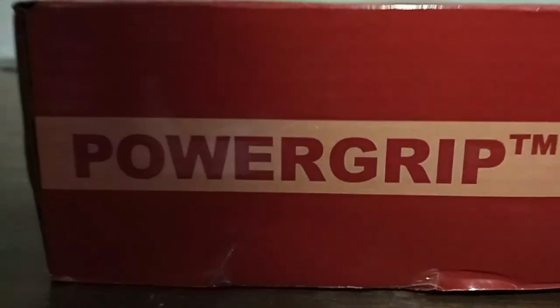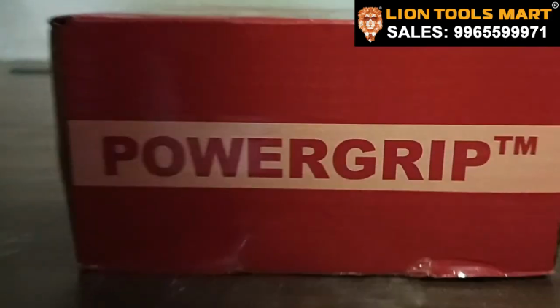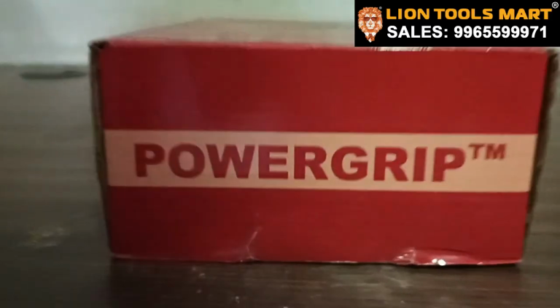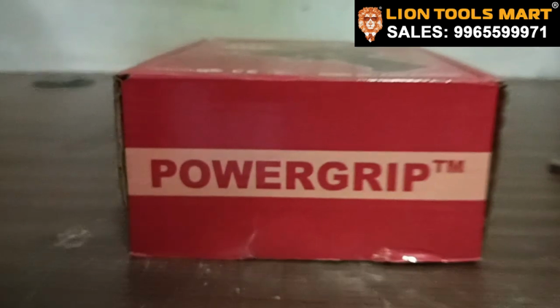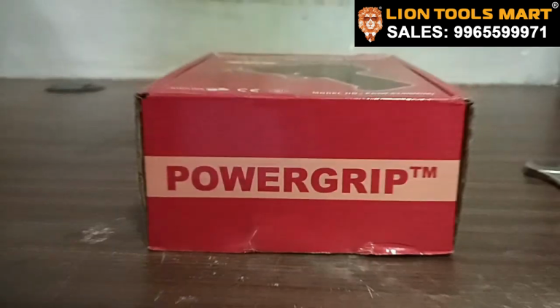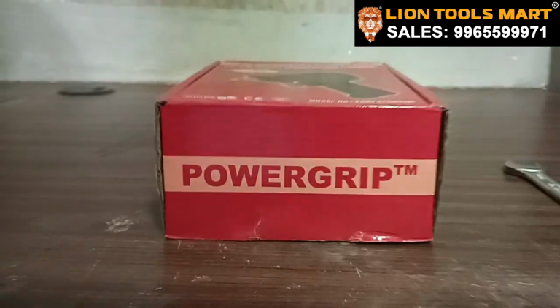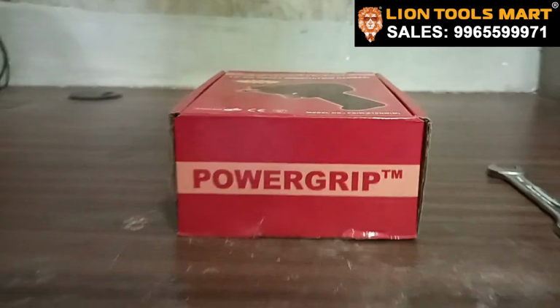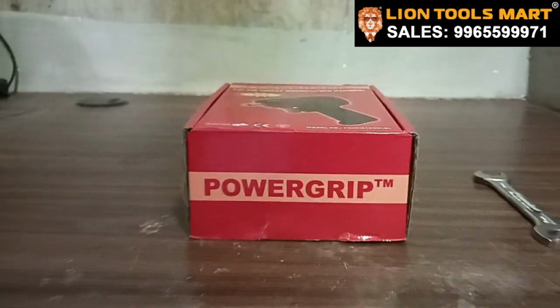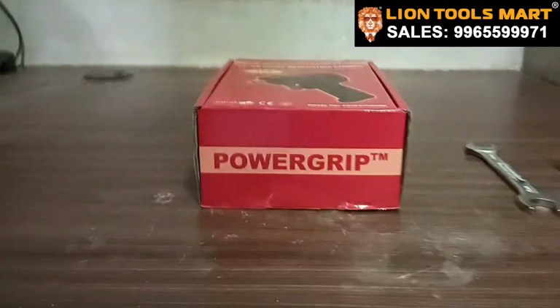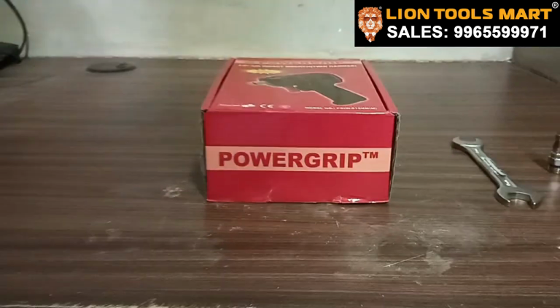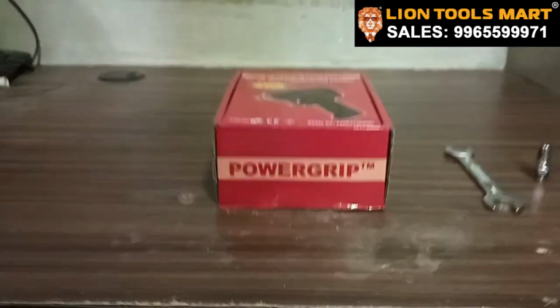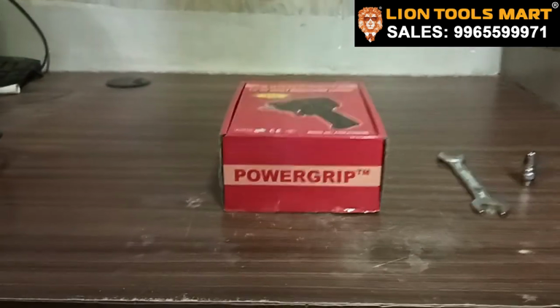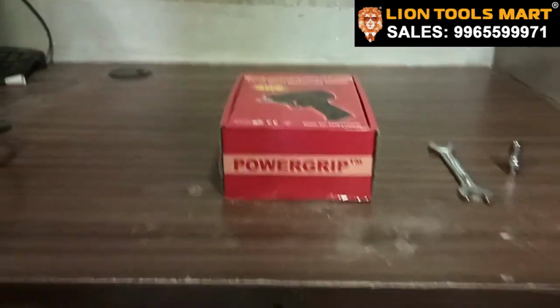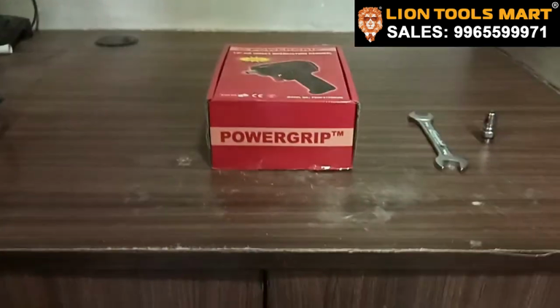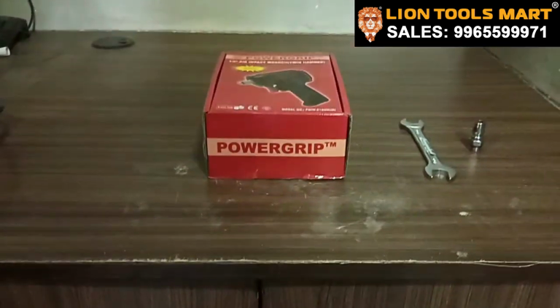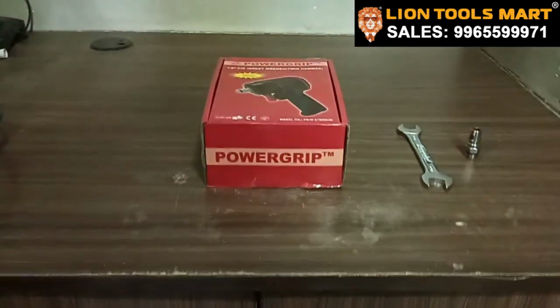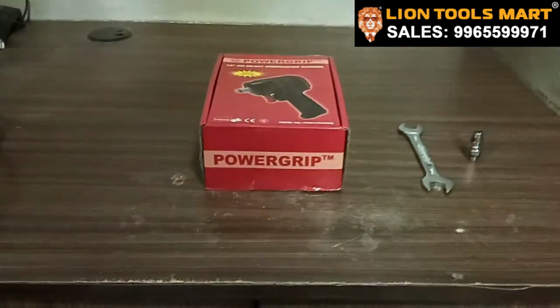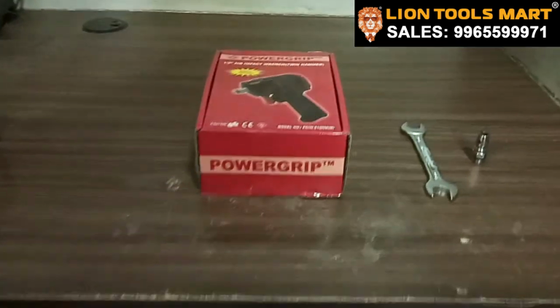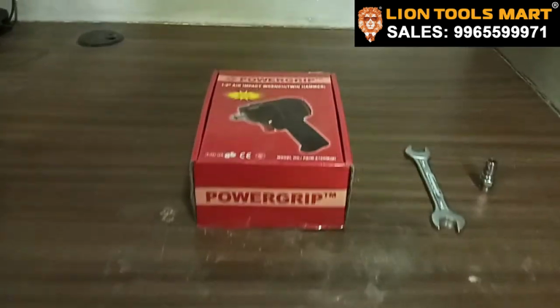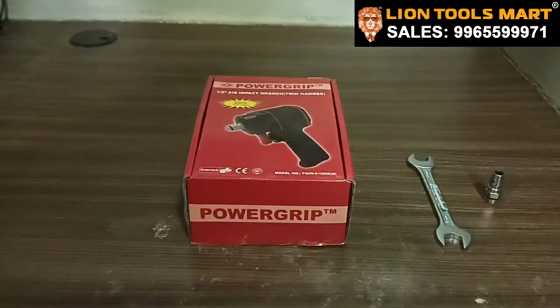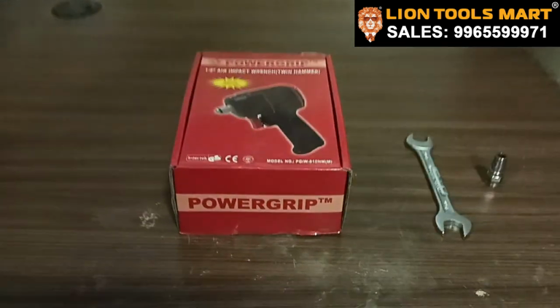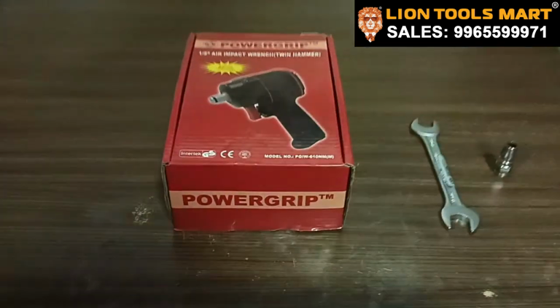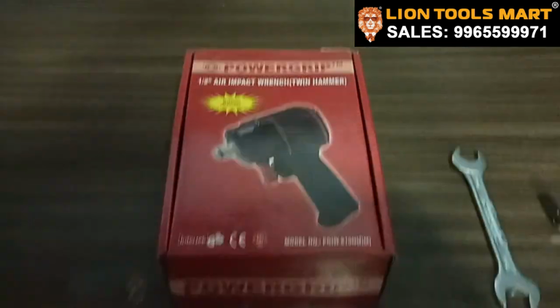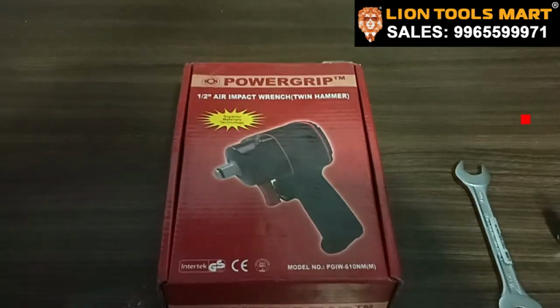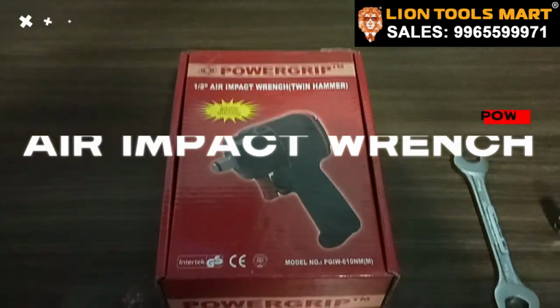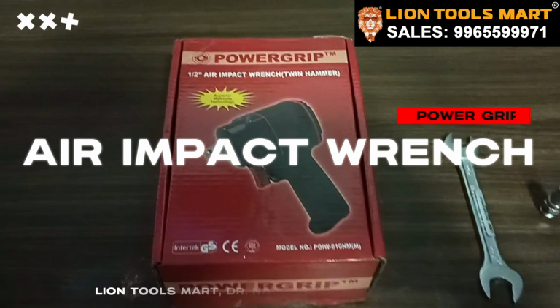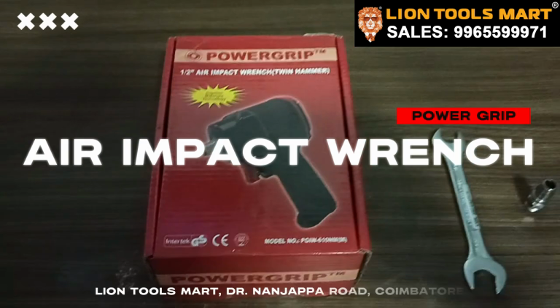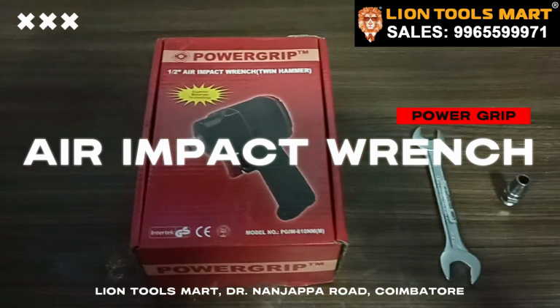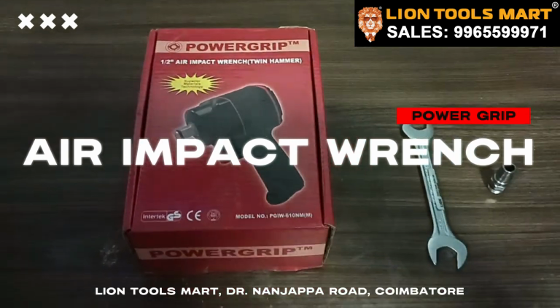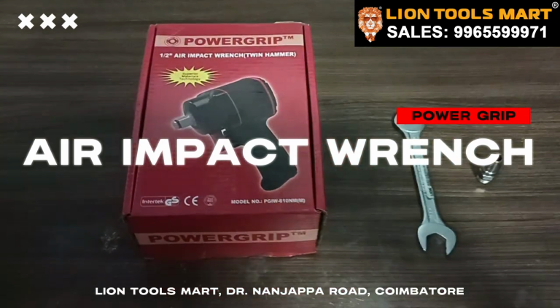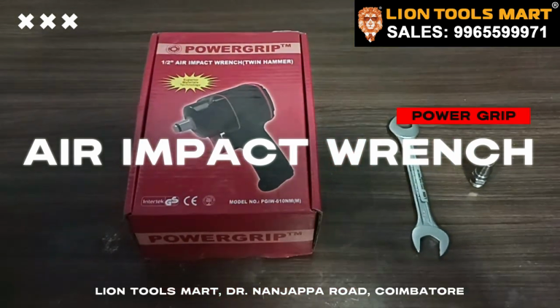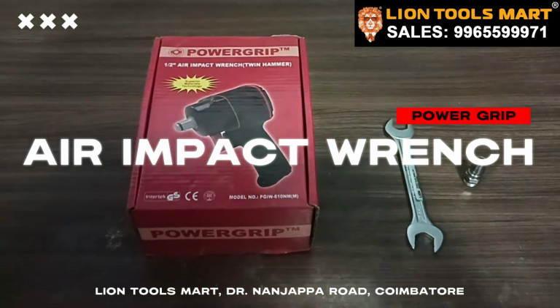Welcome to LINE TOOLS MAD. How do we talk about power grip and air impact wrench? This is my video.